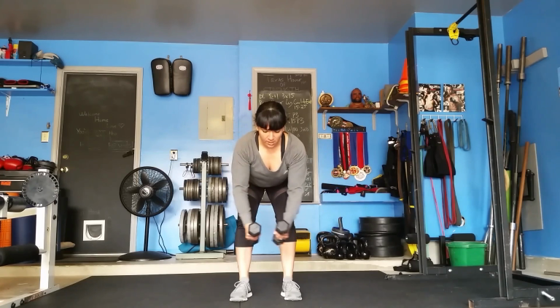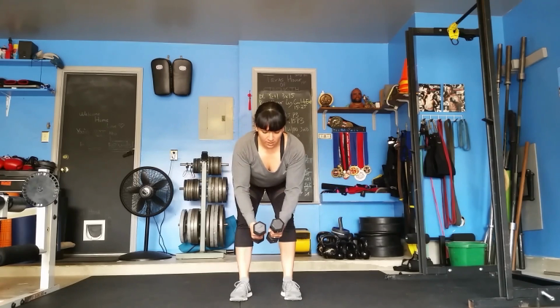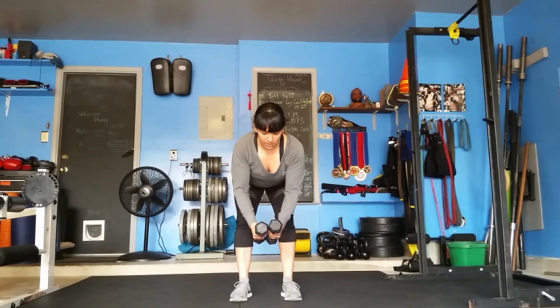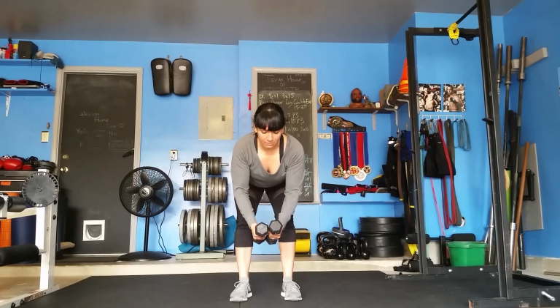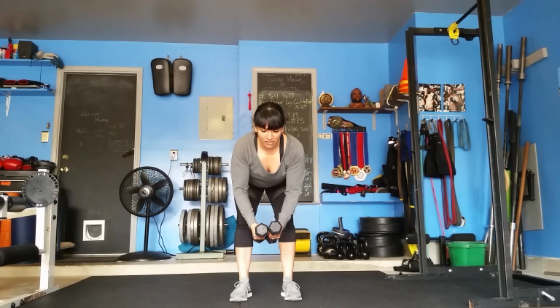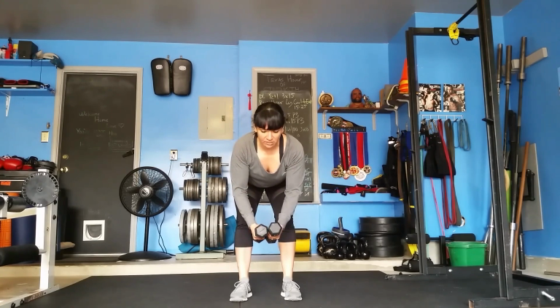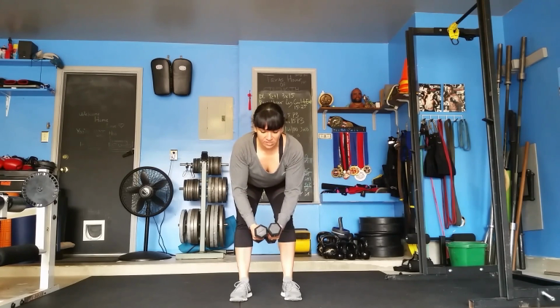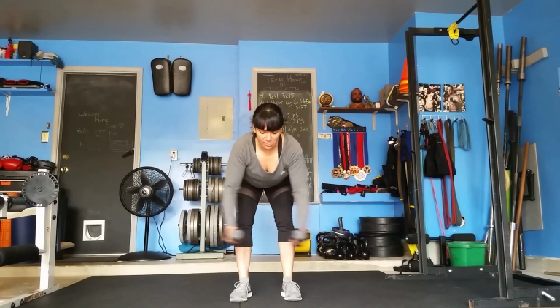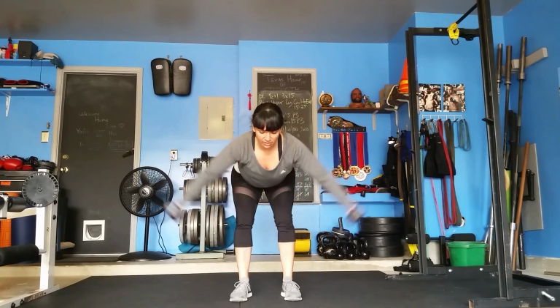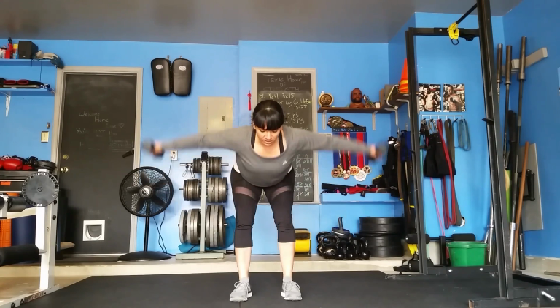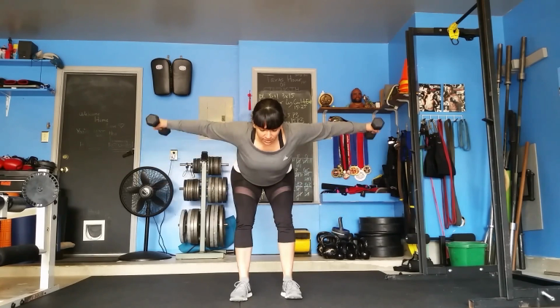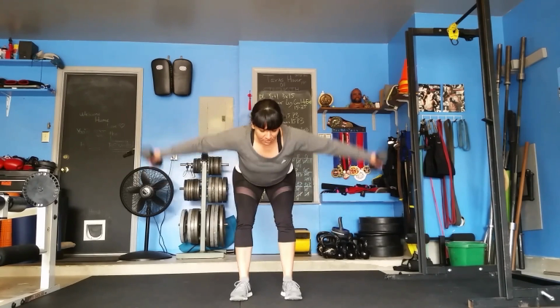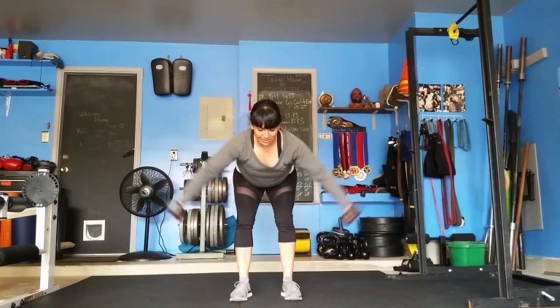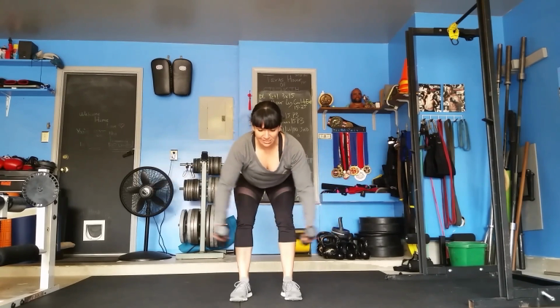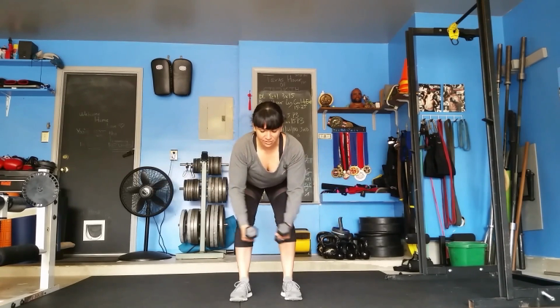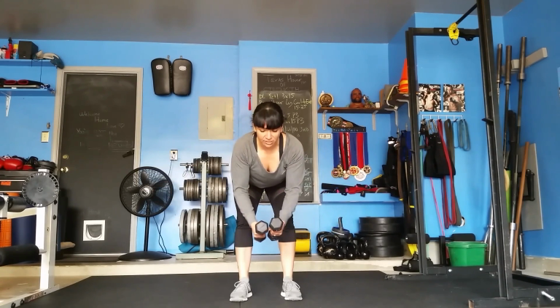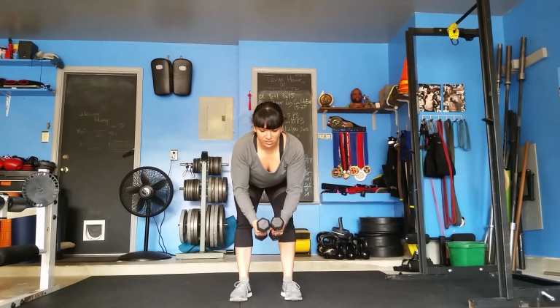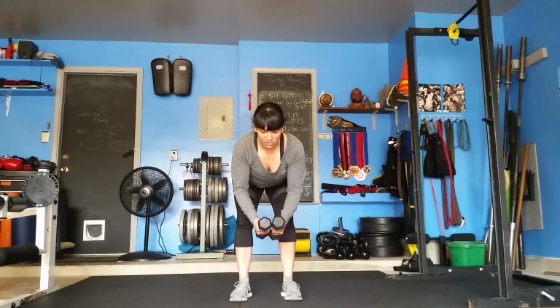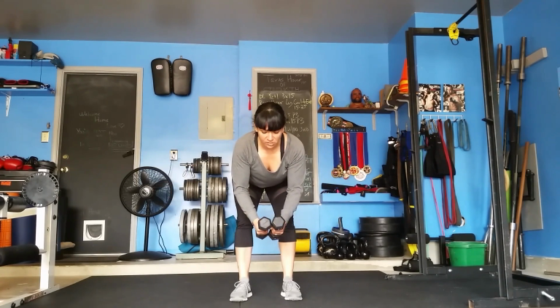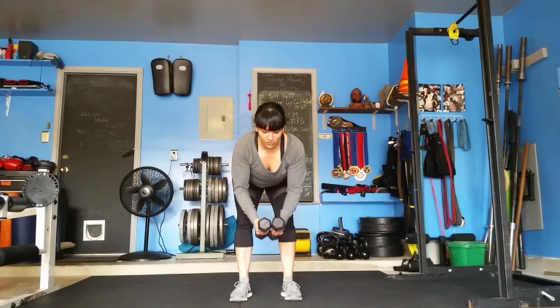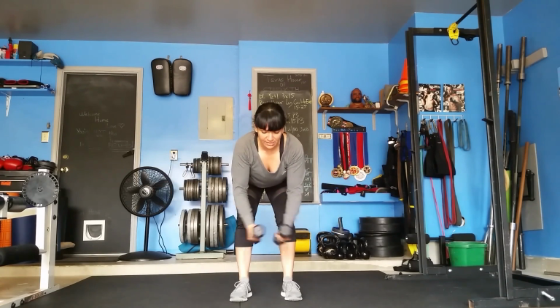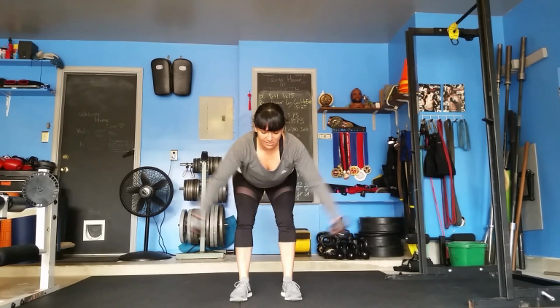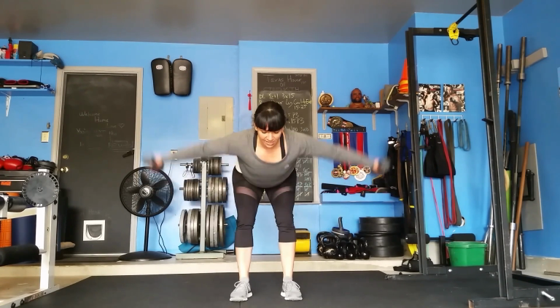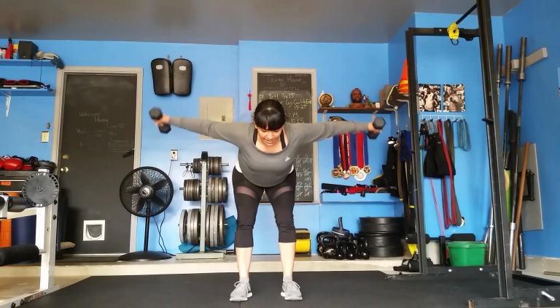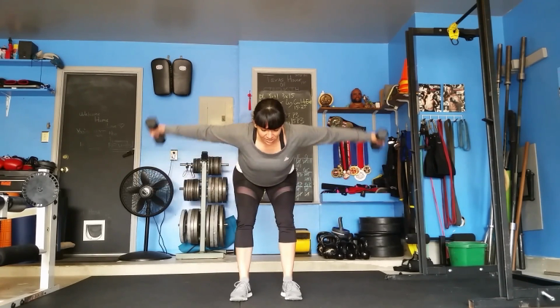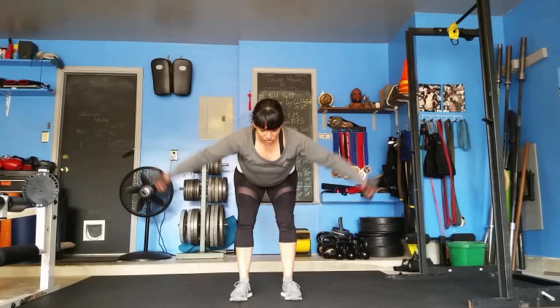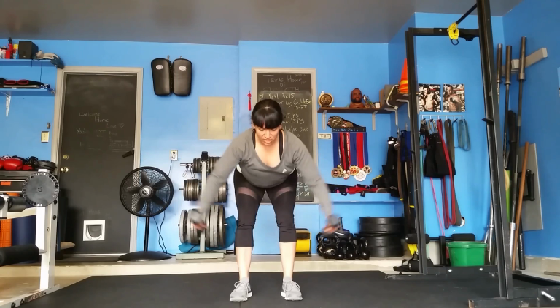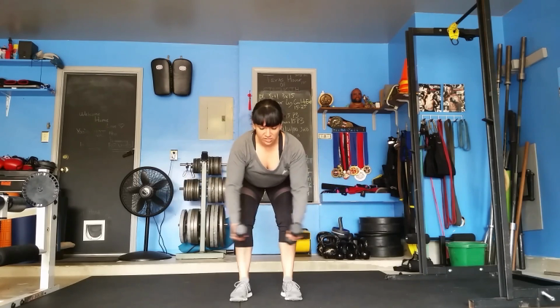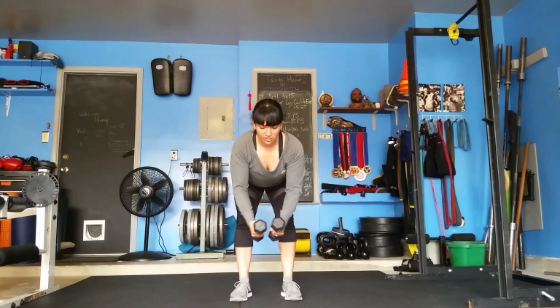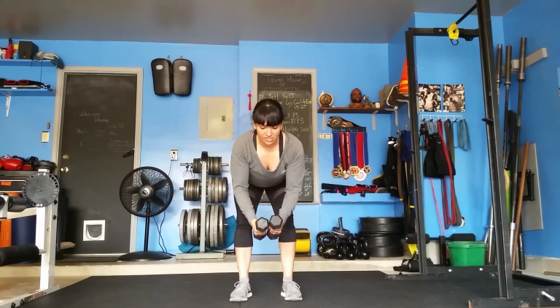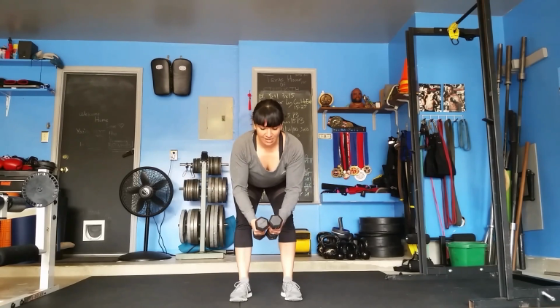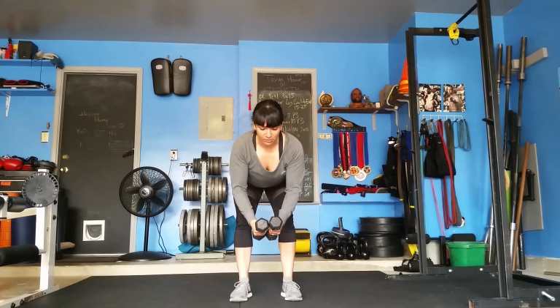Keep your glutes squeezed and engaged, so you're stable.